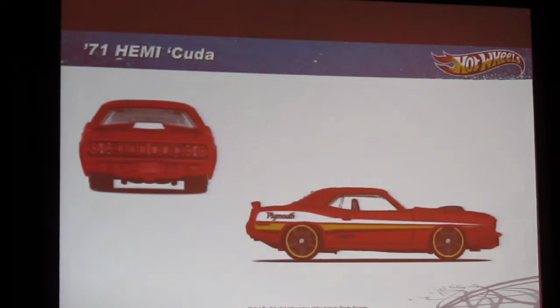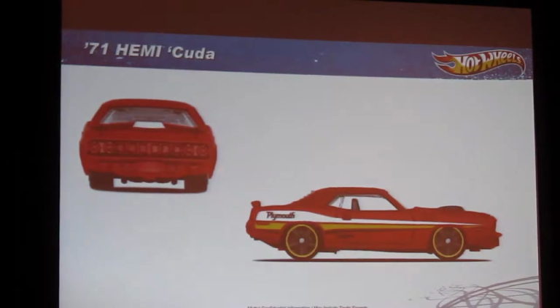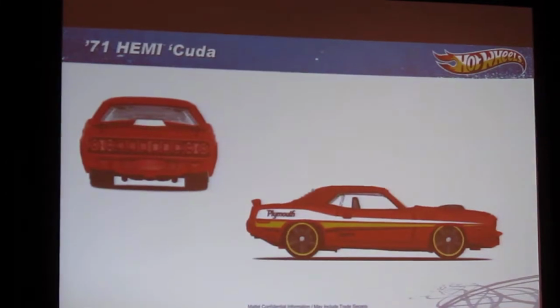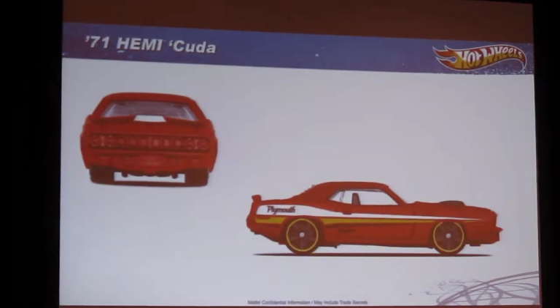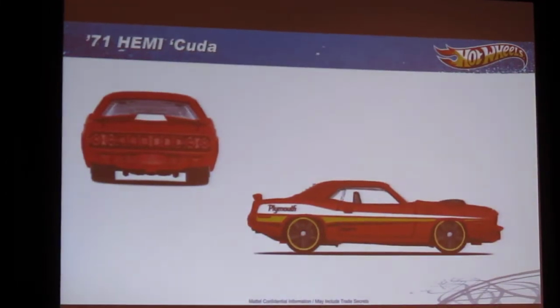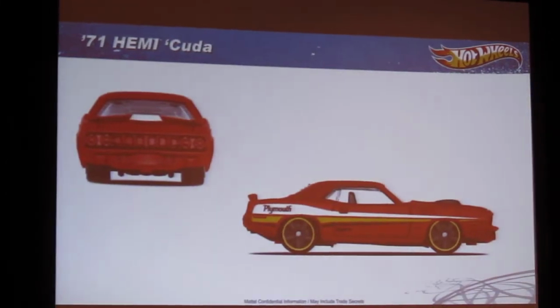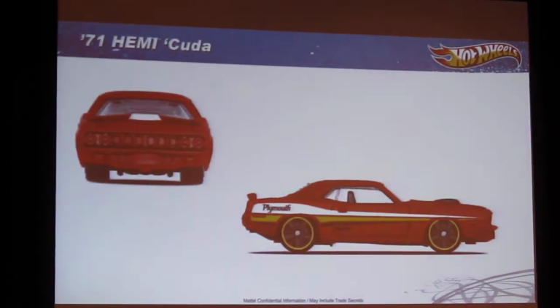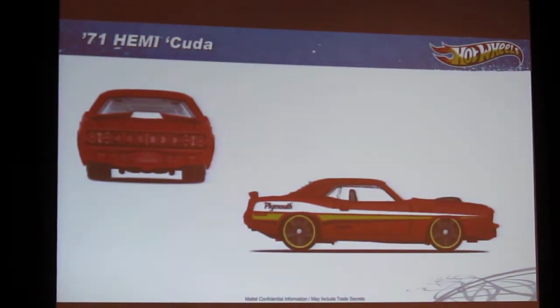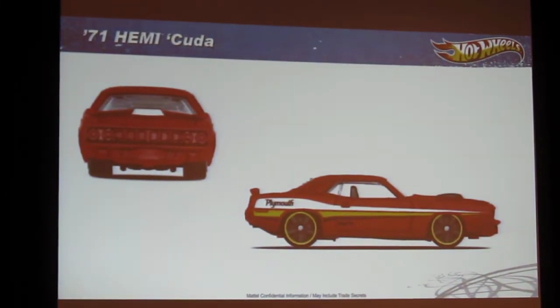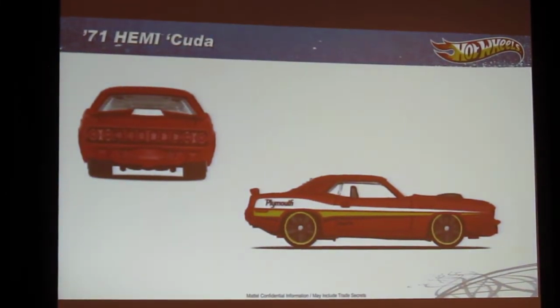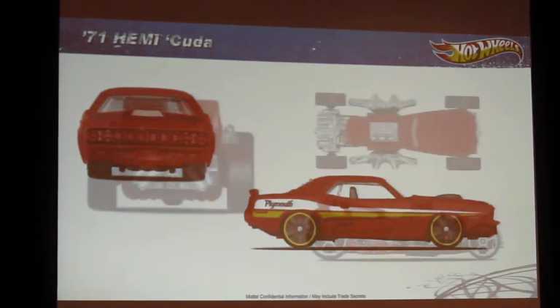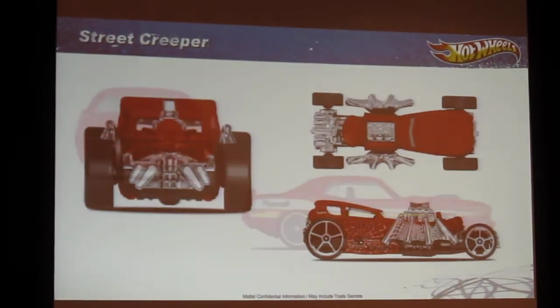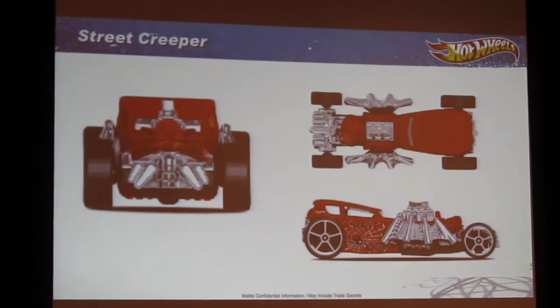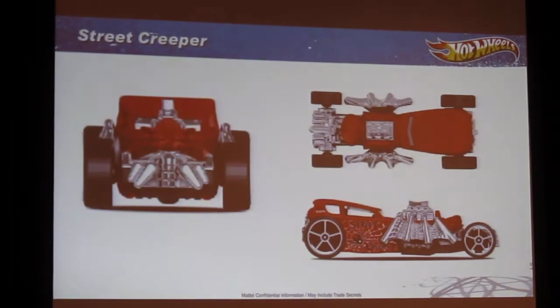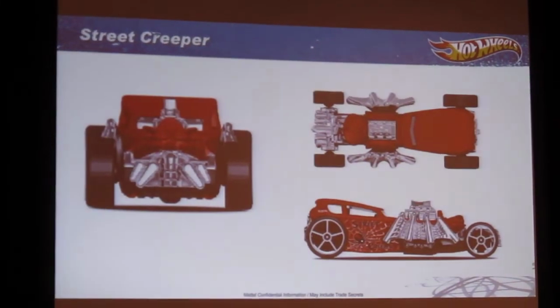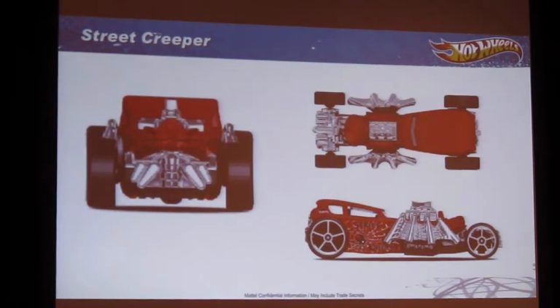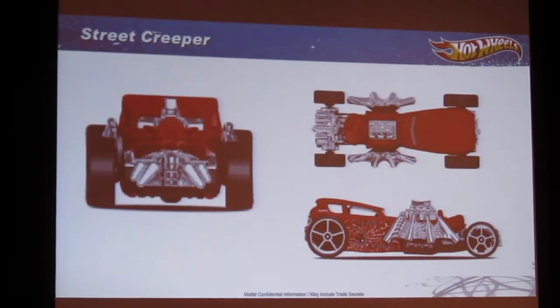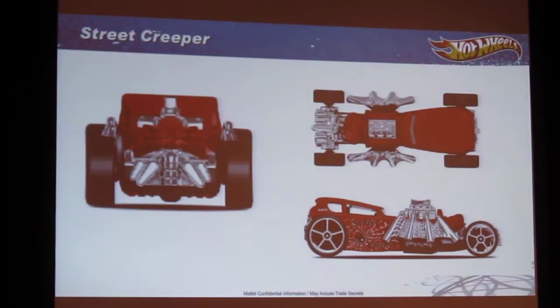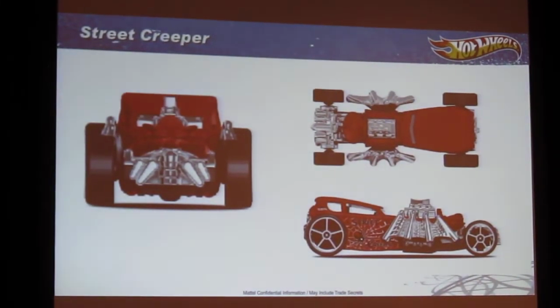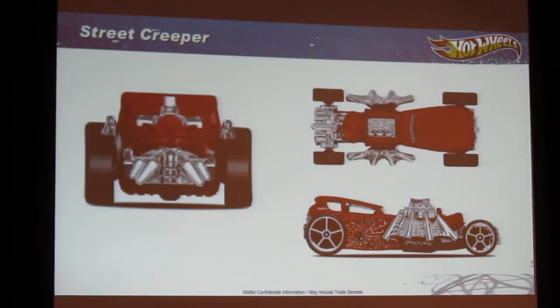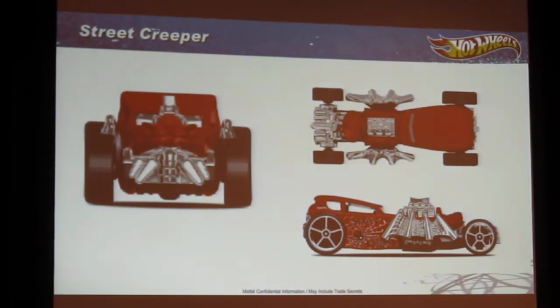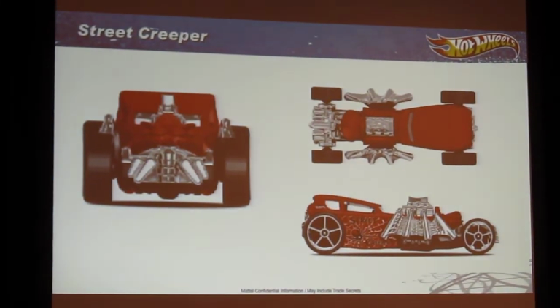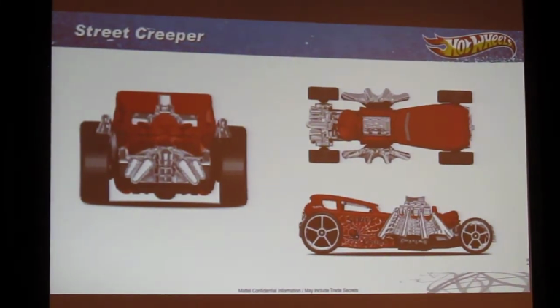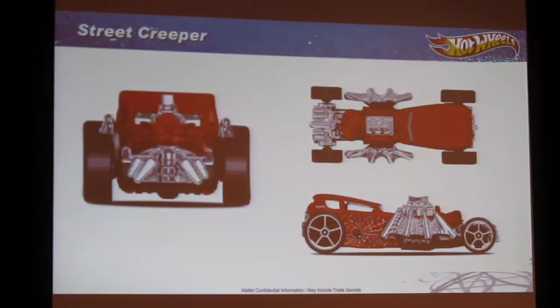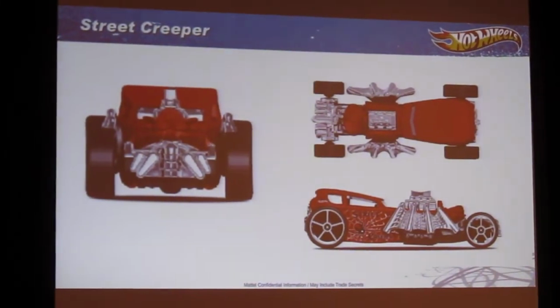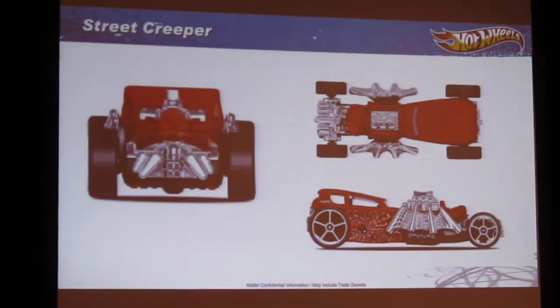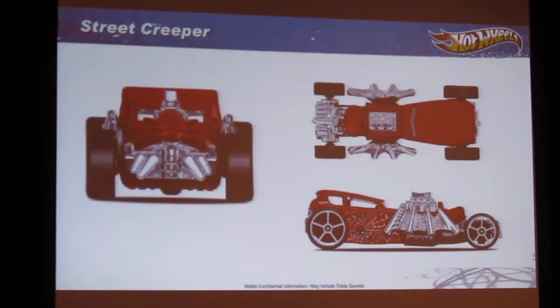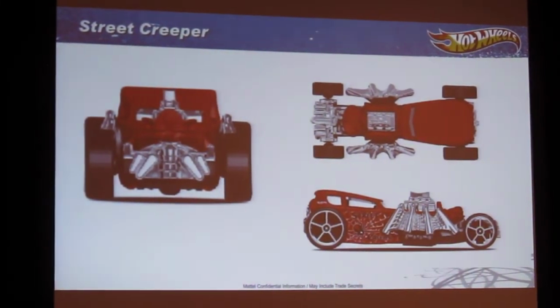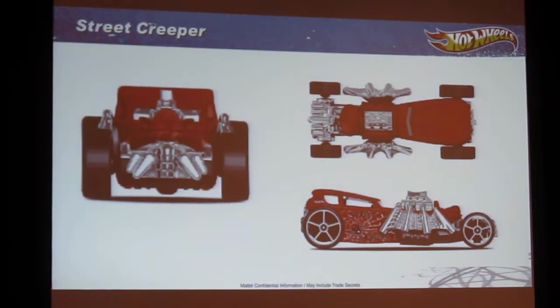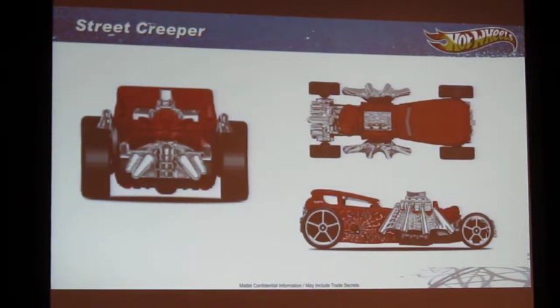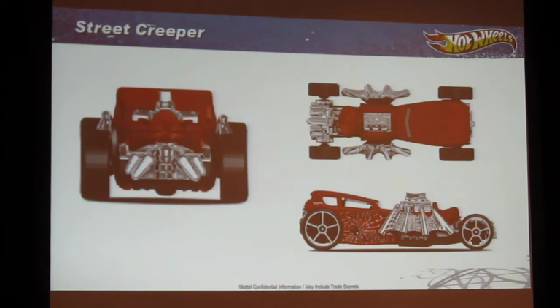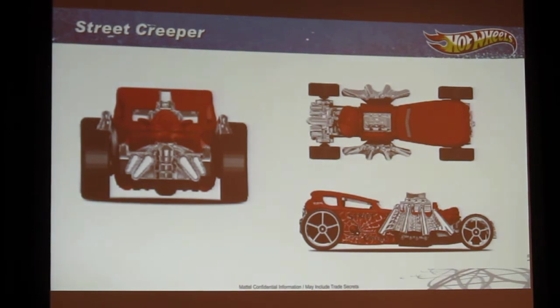Cameras are already out. There we go. Try to make them all this size, a little longer. This is a new Street Creeper.